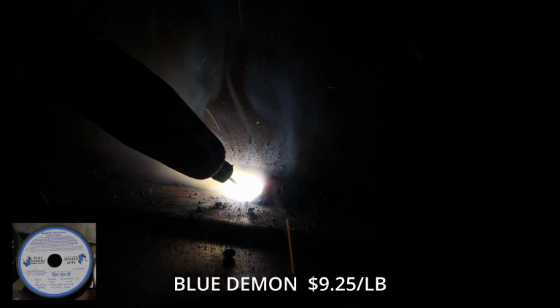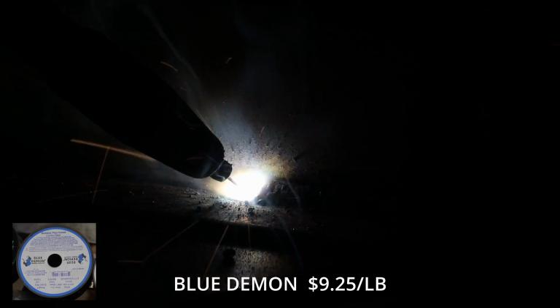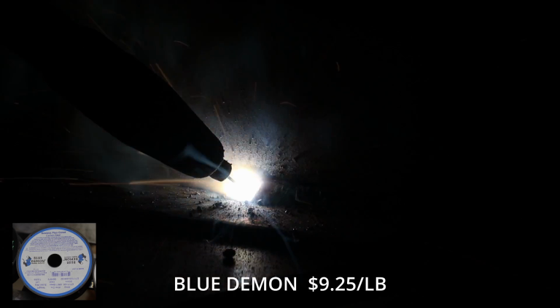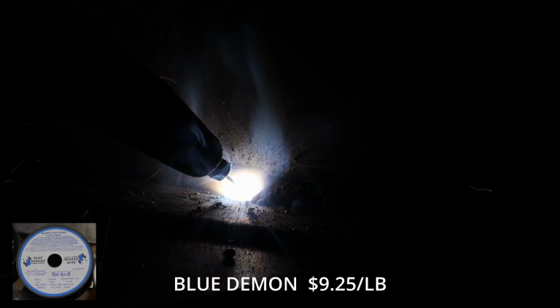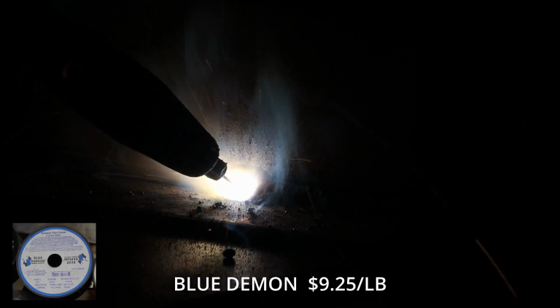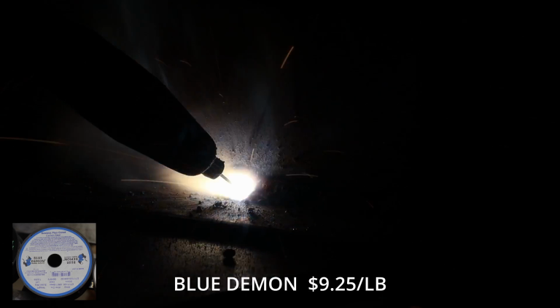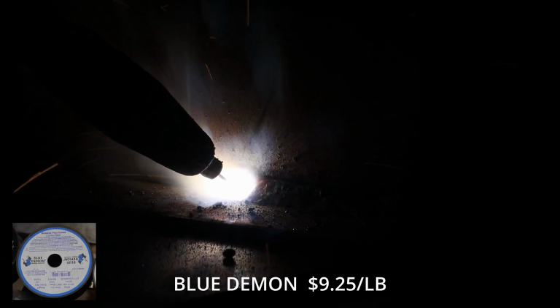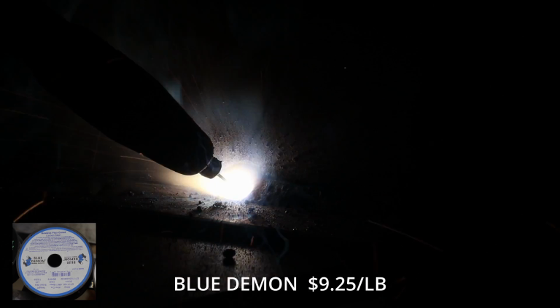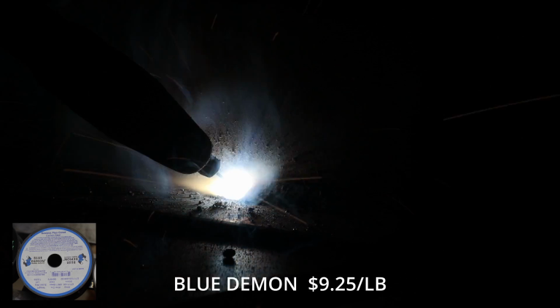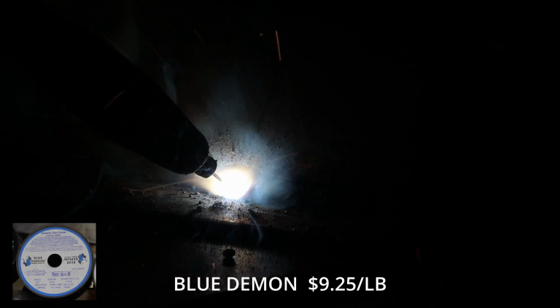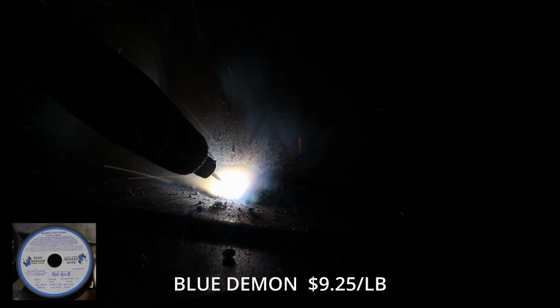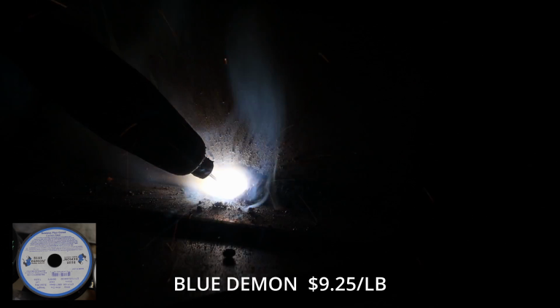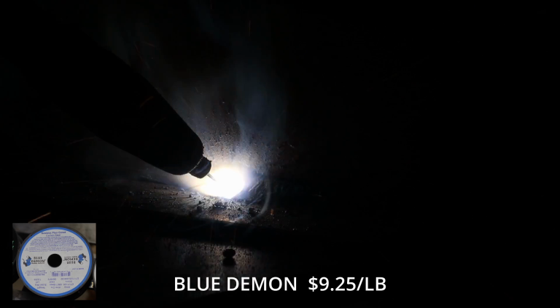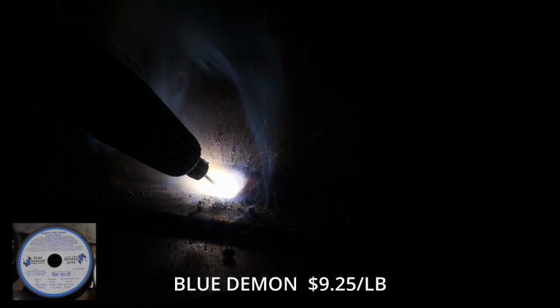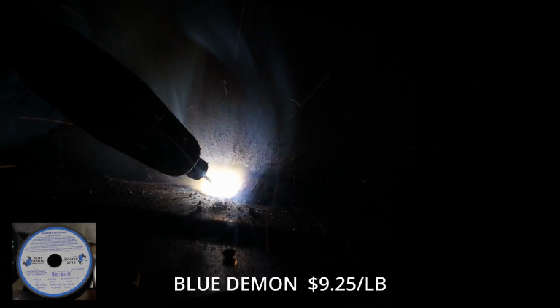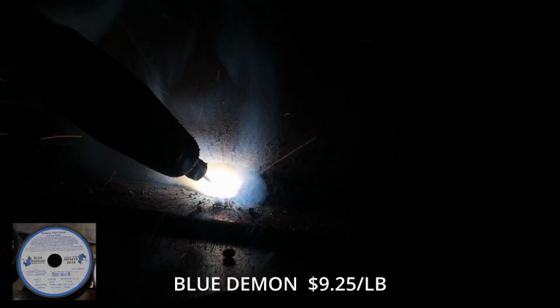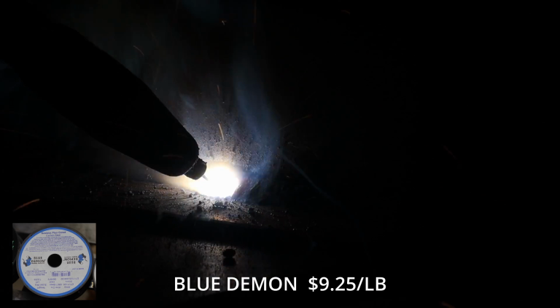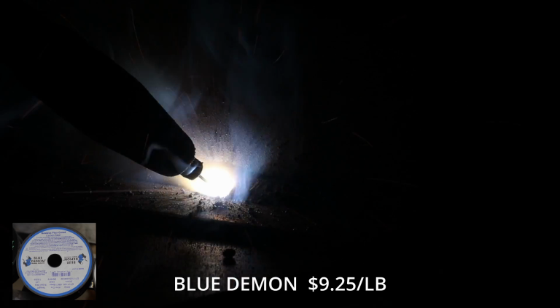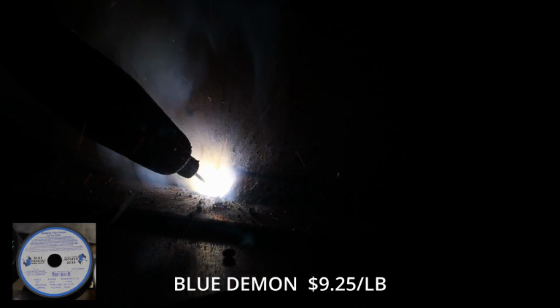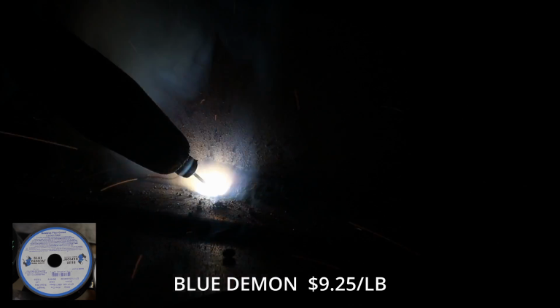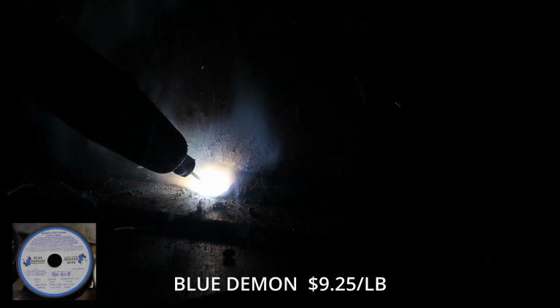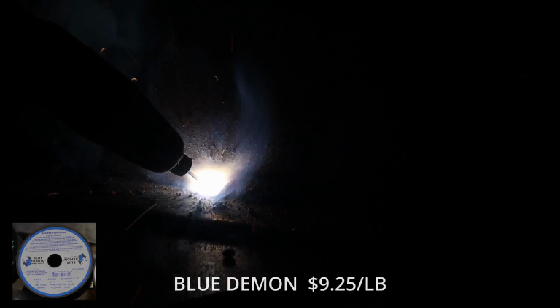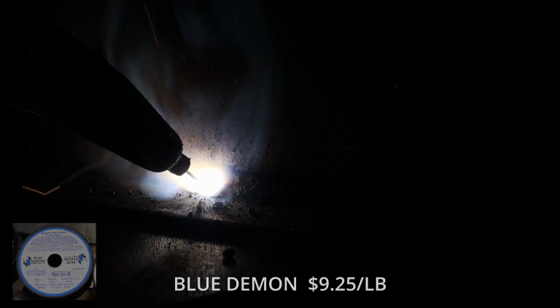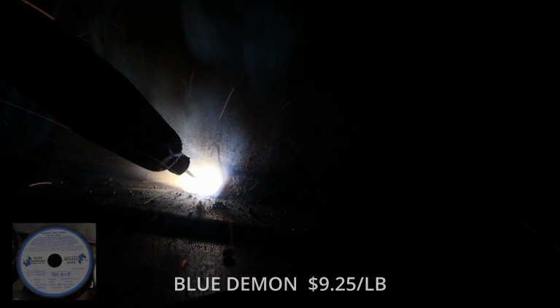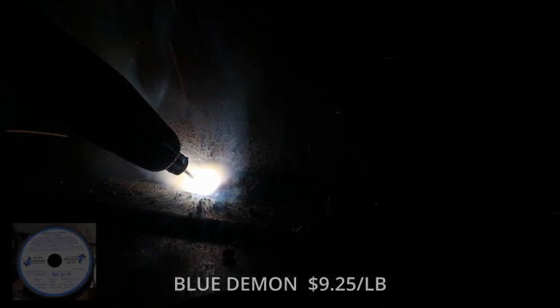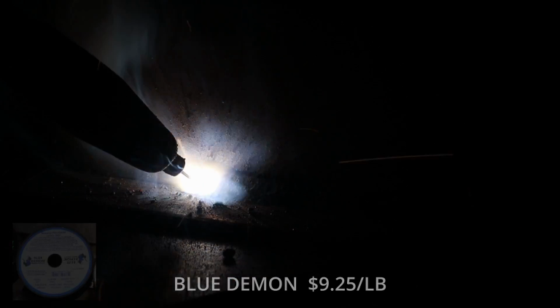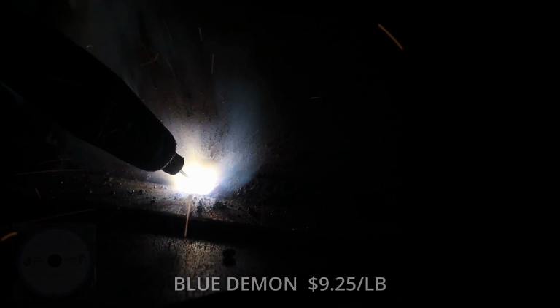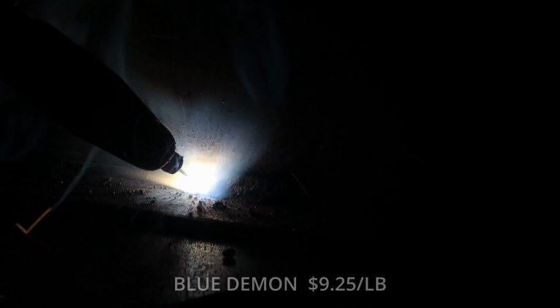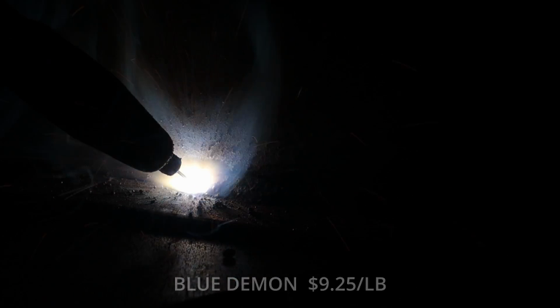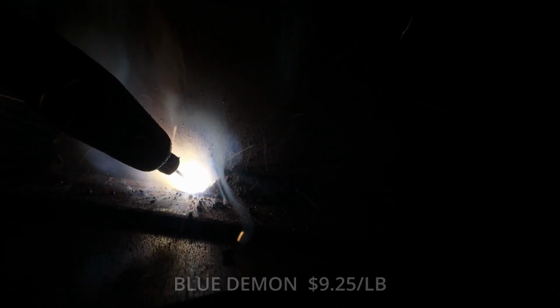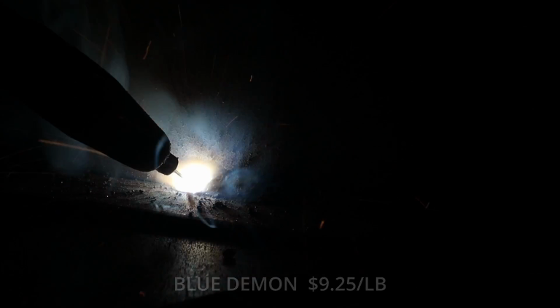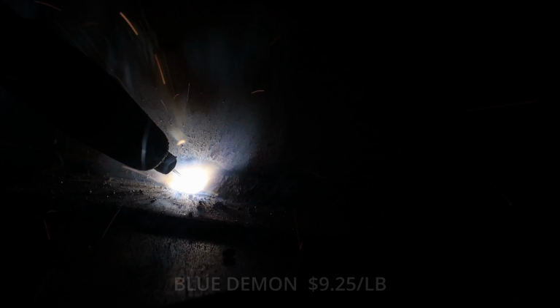The welds are all done on eighth-inch coupons and I'll be doing a four-inch fillet weld on a T-joint.